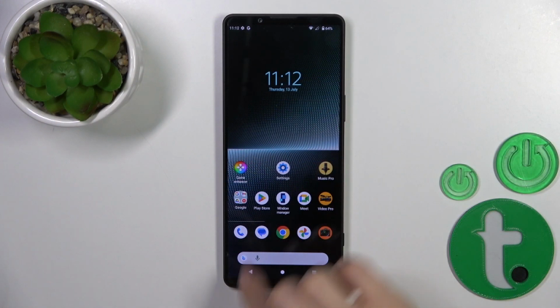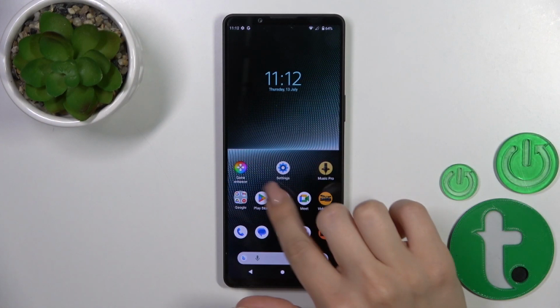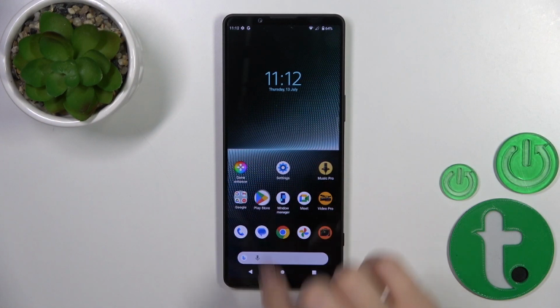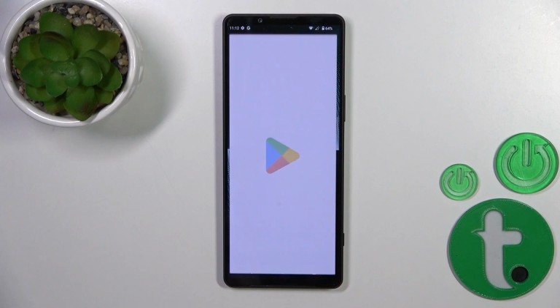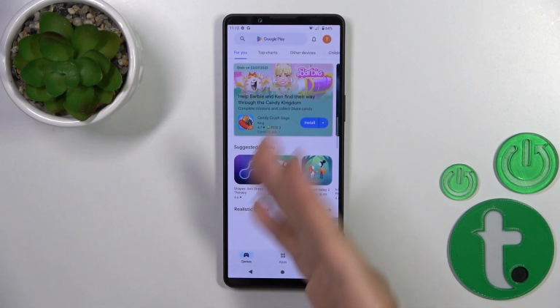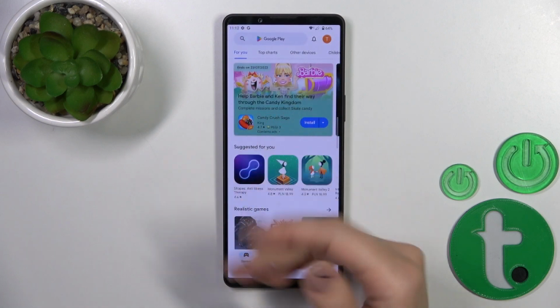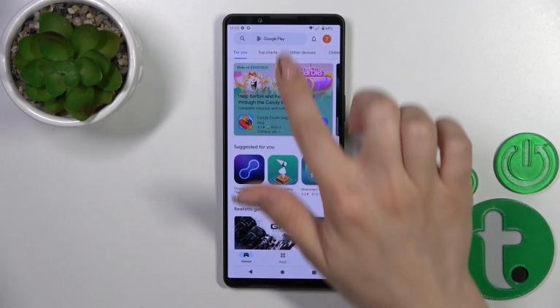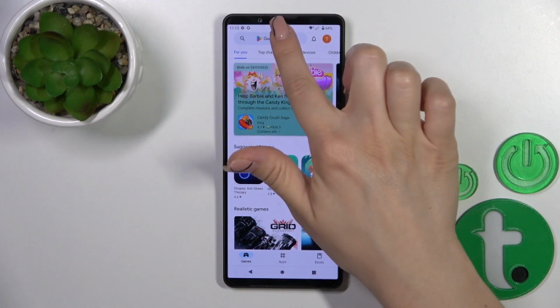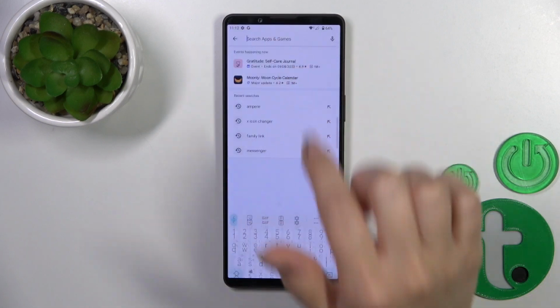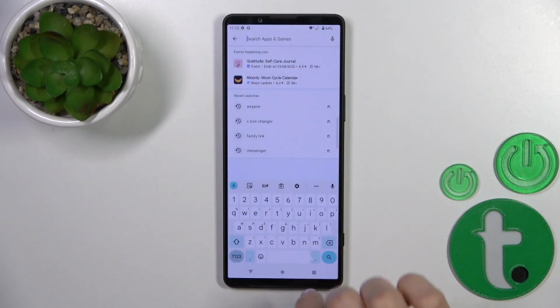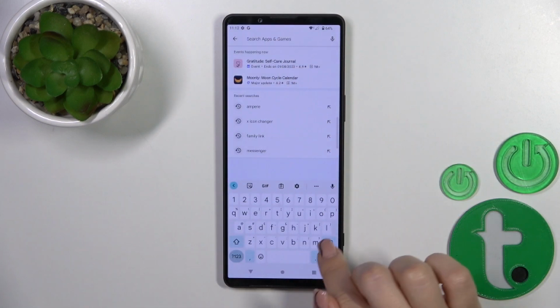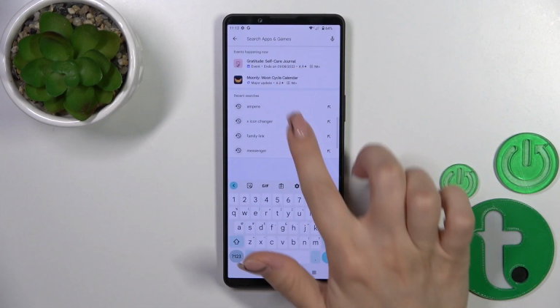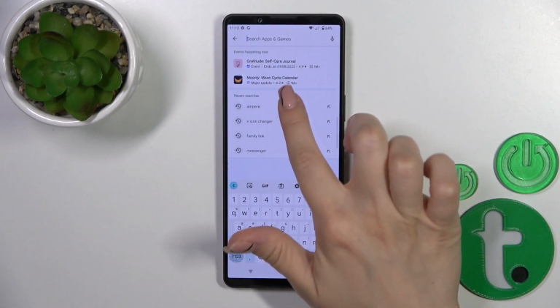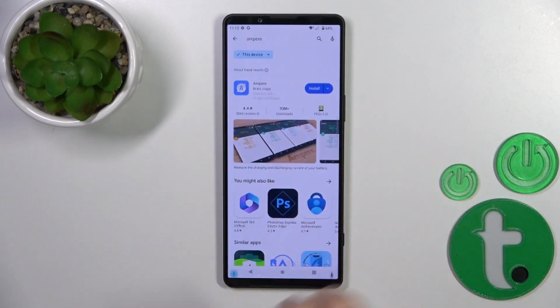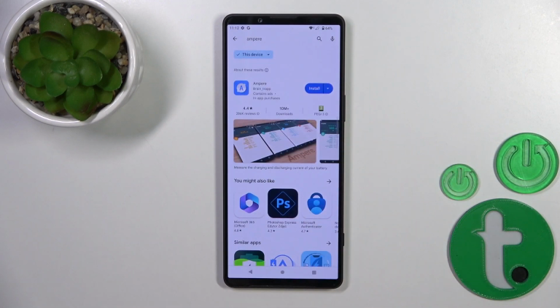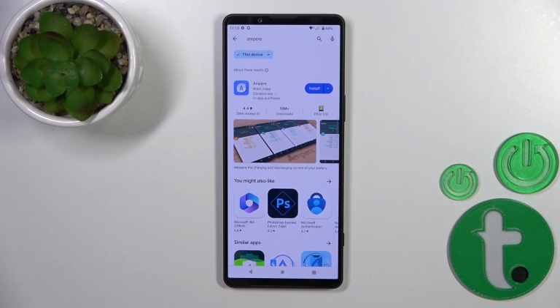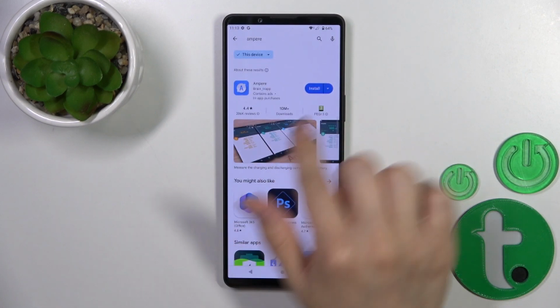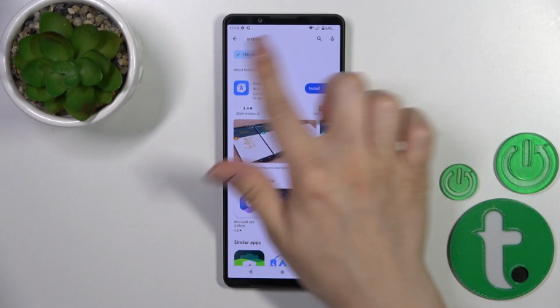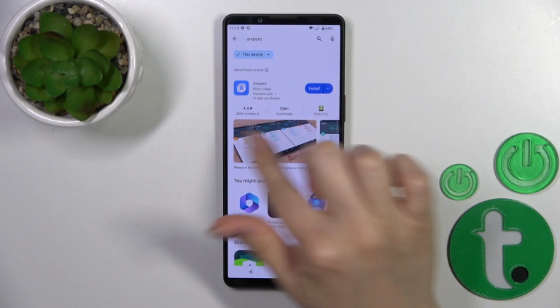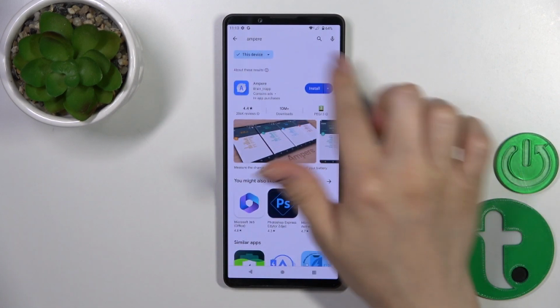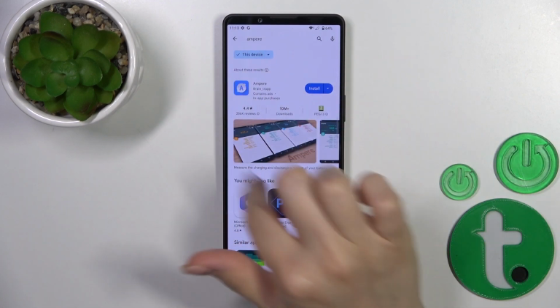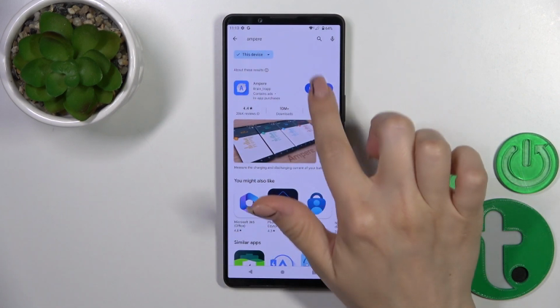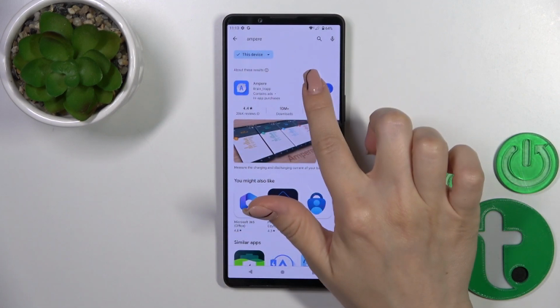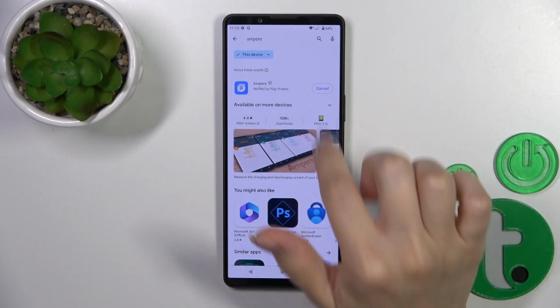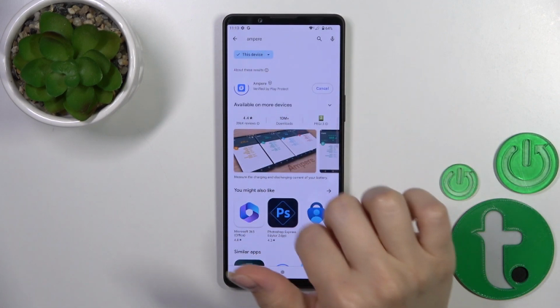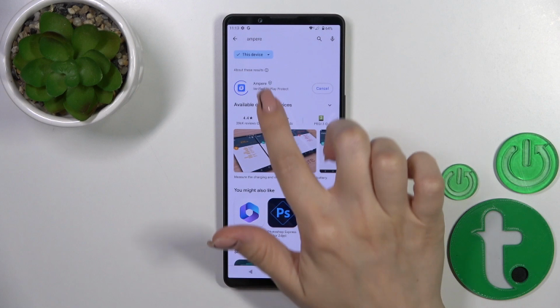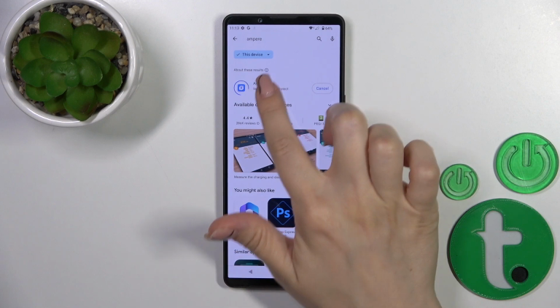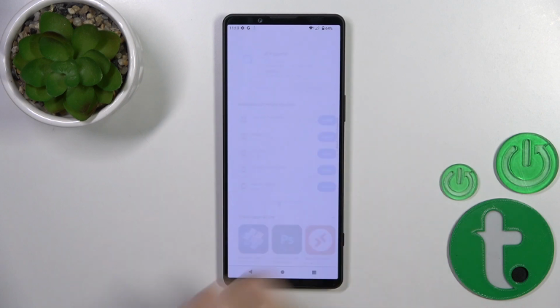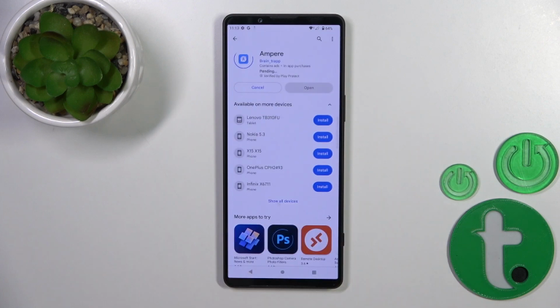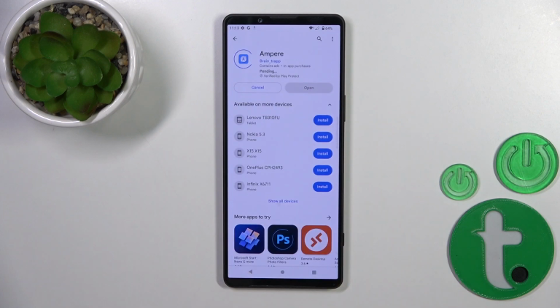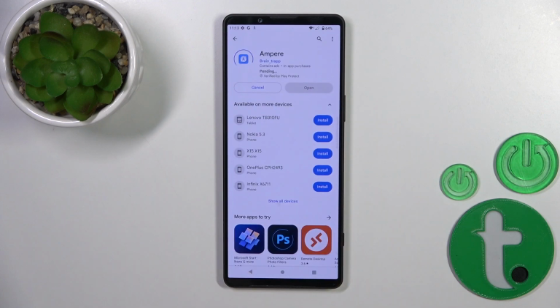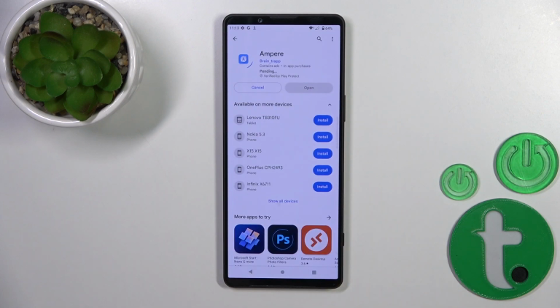First, we should get the Ampere app from the Play Store. In the search bar, enter Ampere and tap the install button.